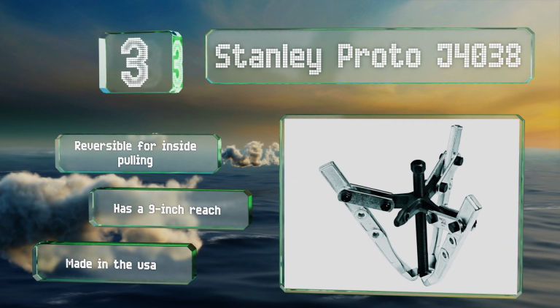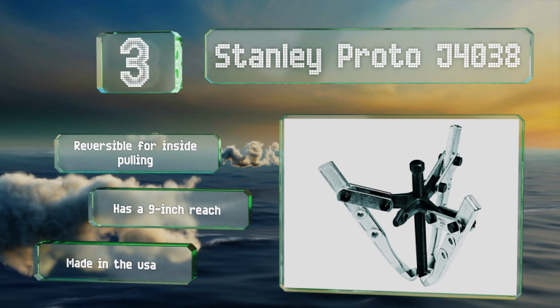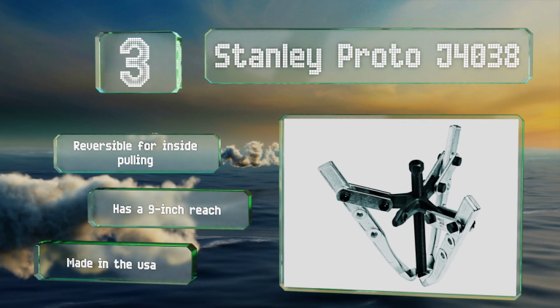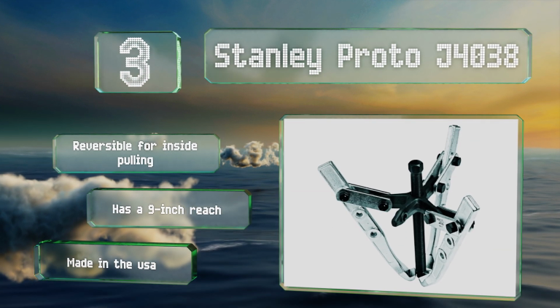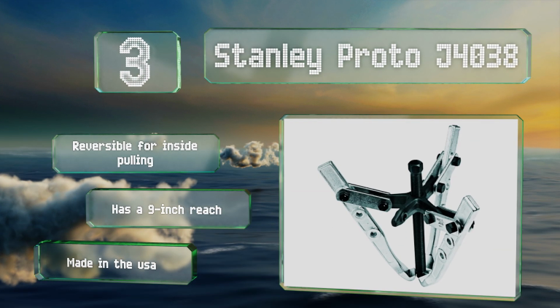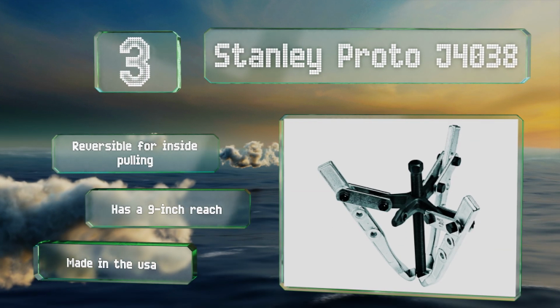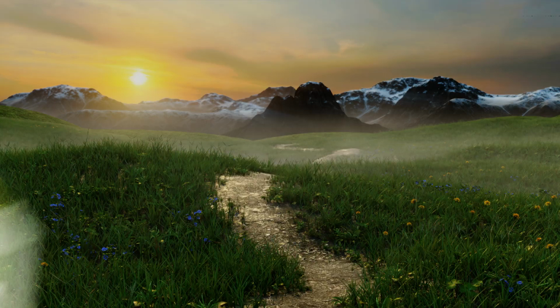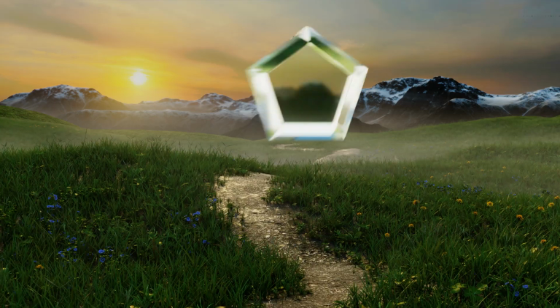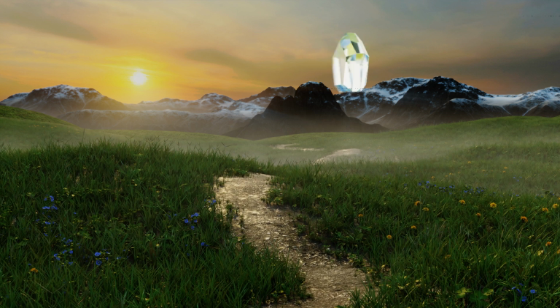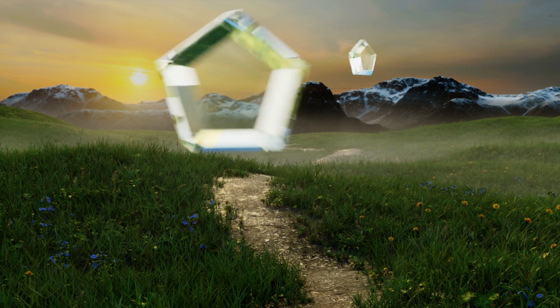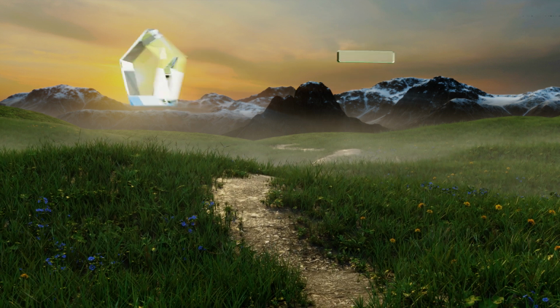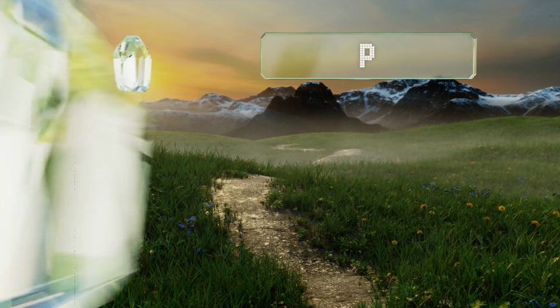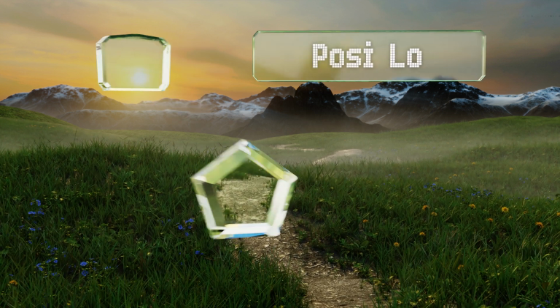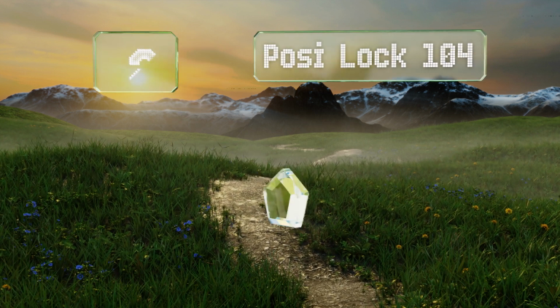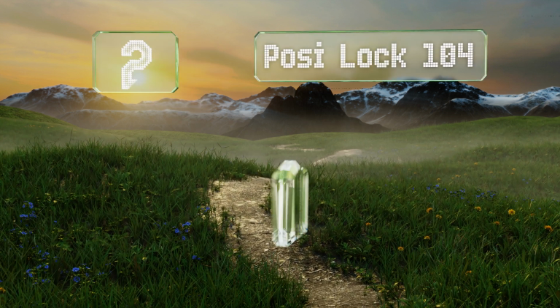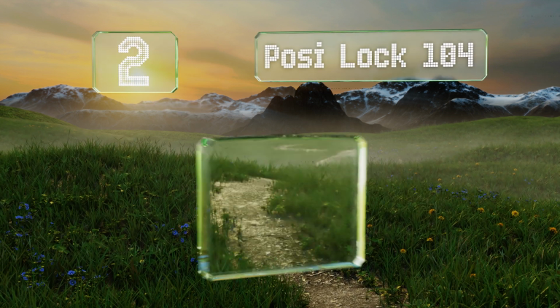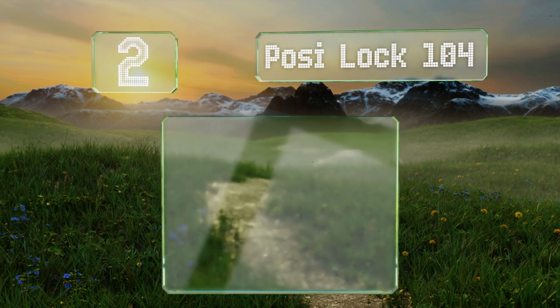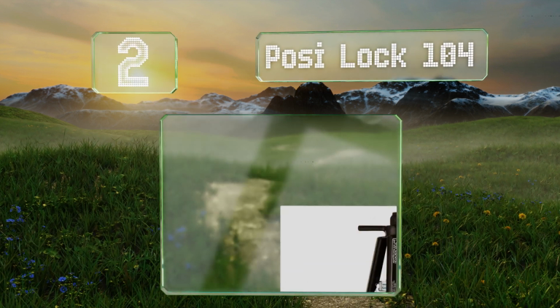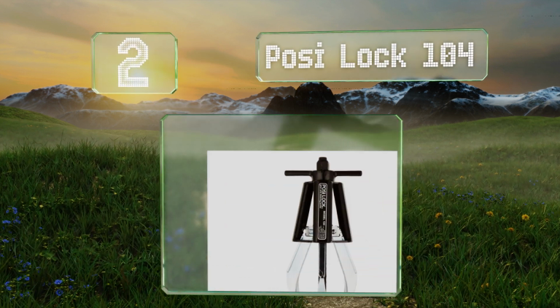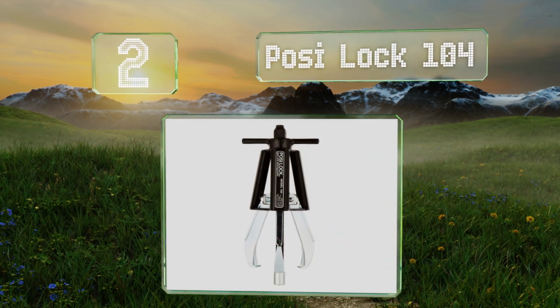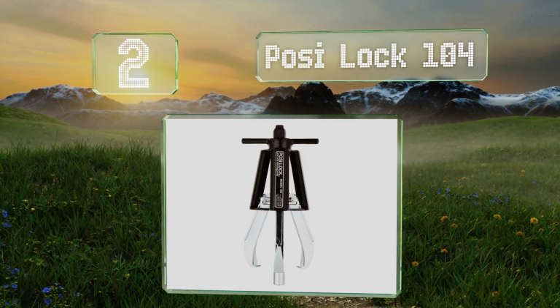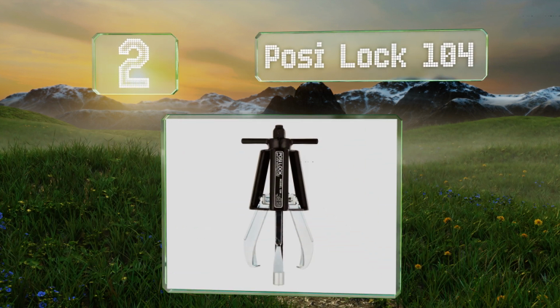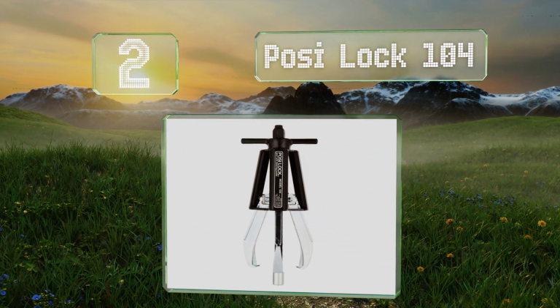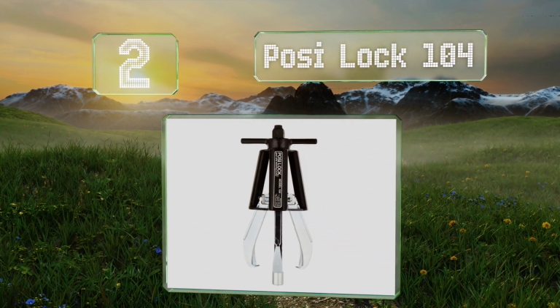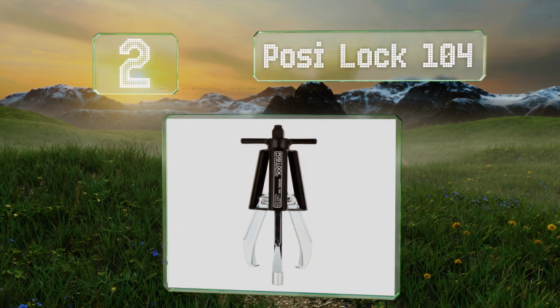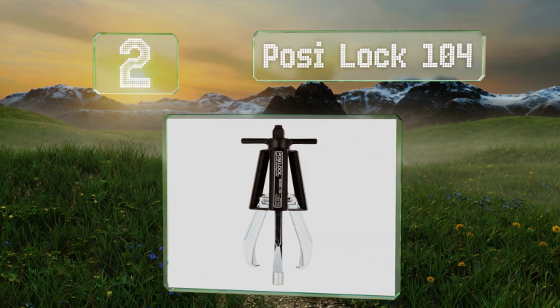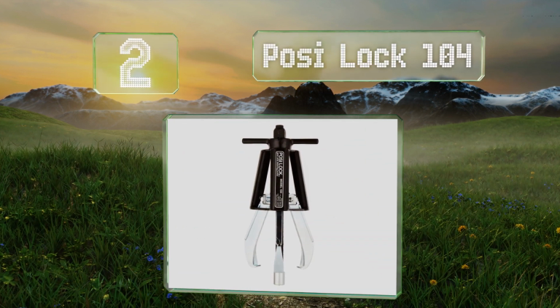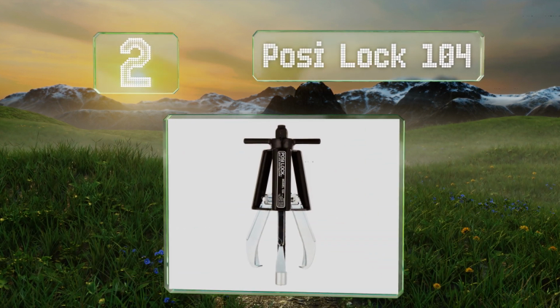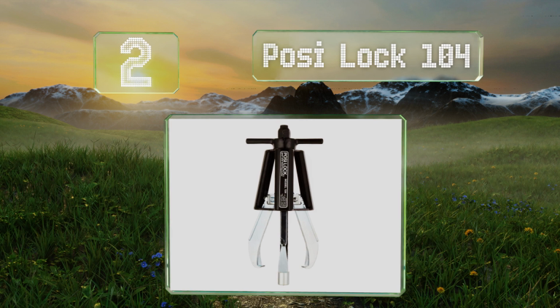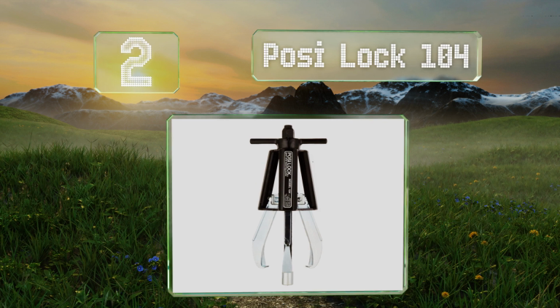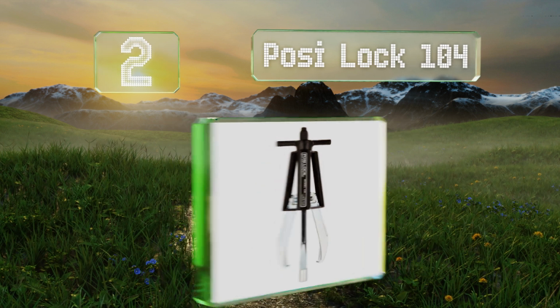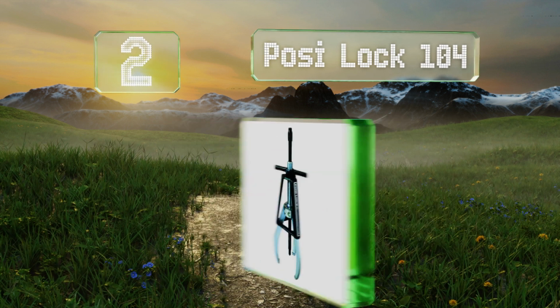It's made in the USA. At number two, for quick and painless installation, the Posi Lock 104 features an adjustable cage that controls the pitch of the jaws with the turn of a handle.